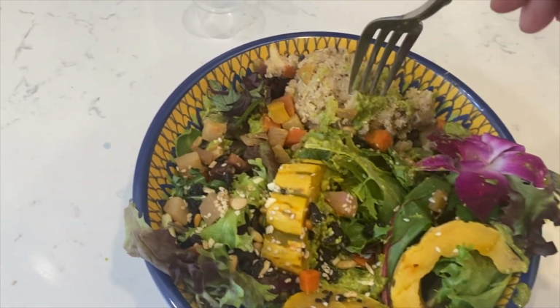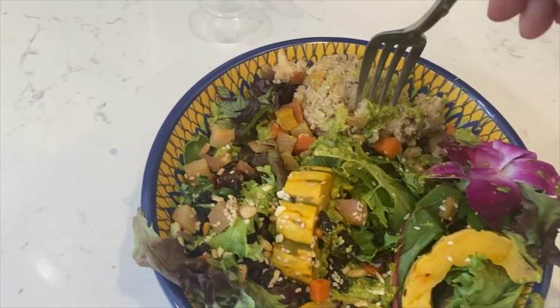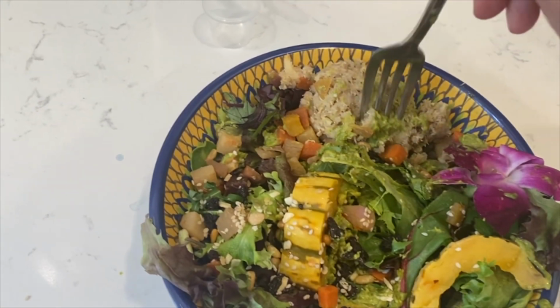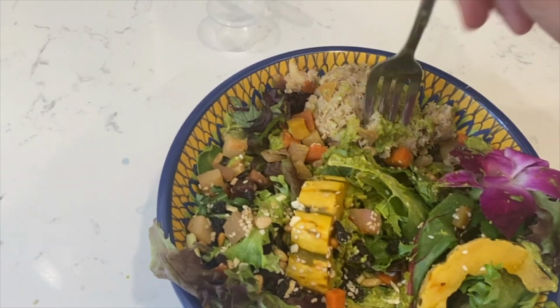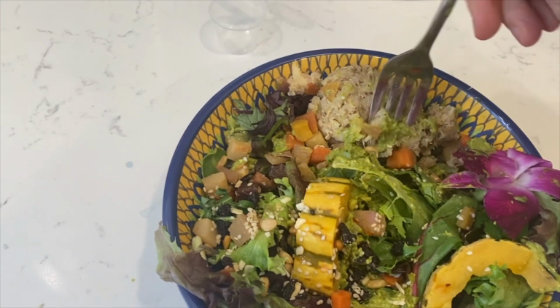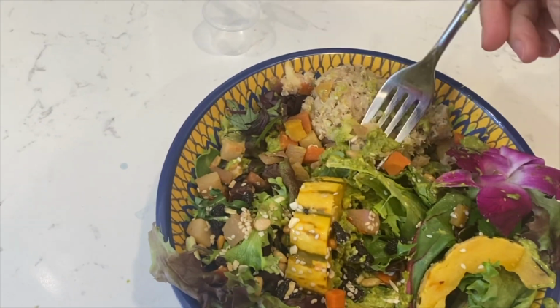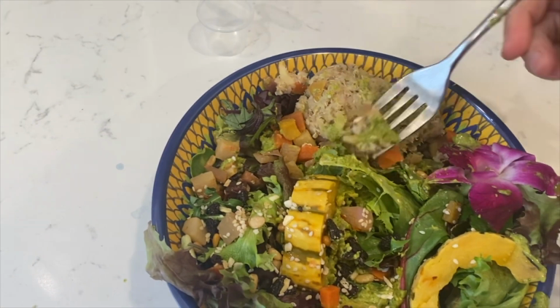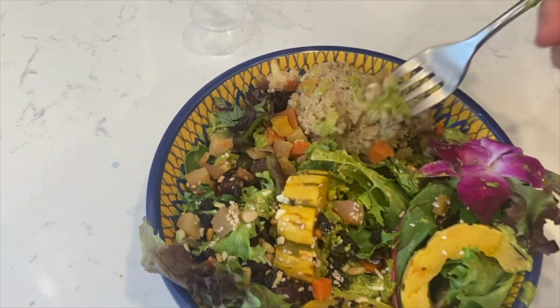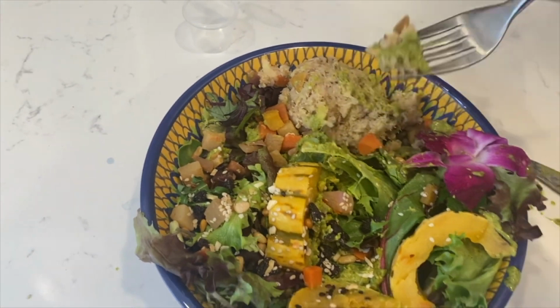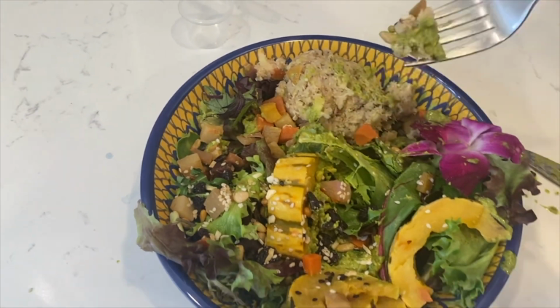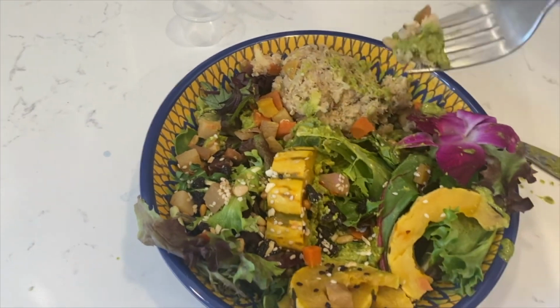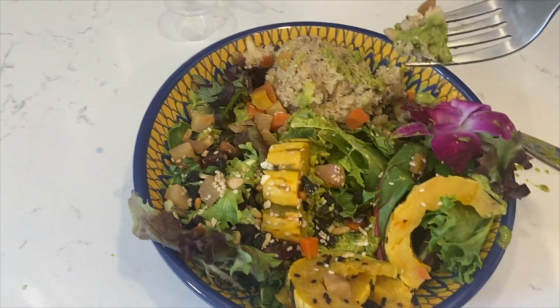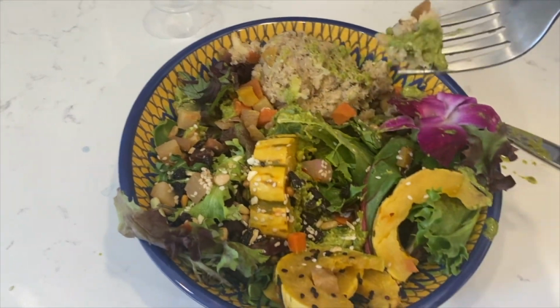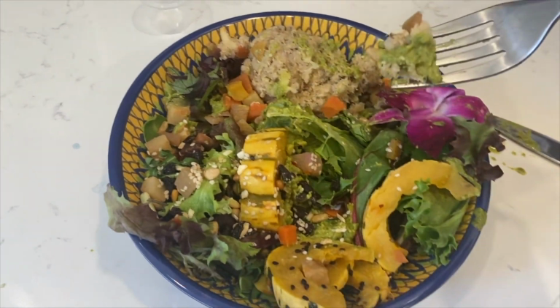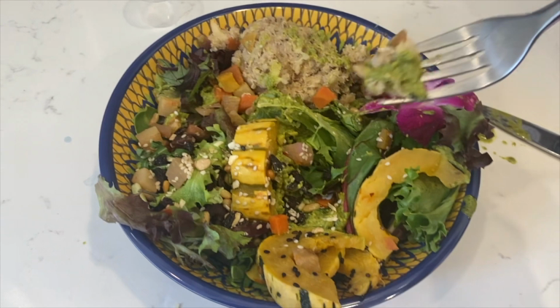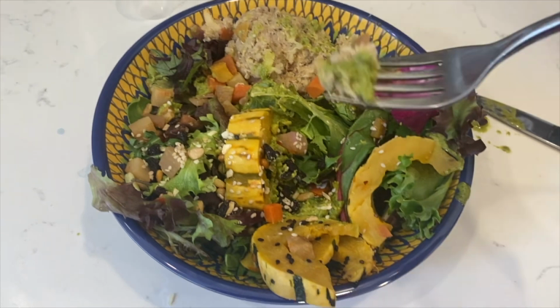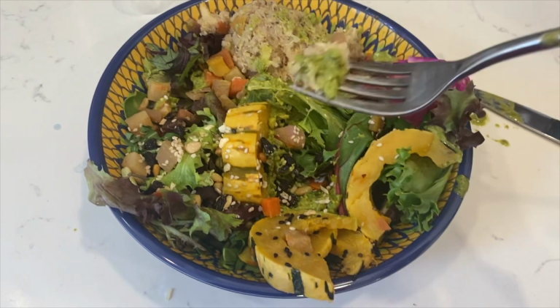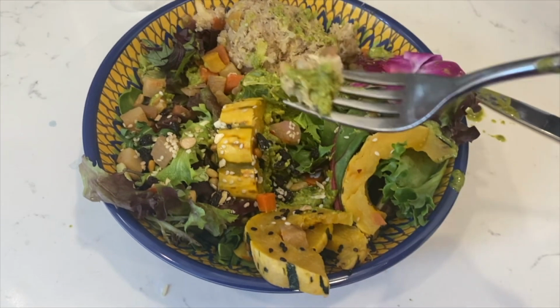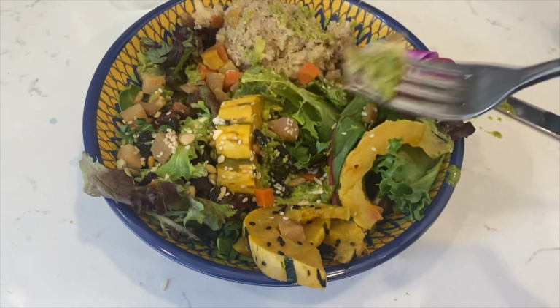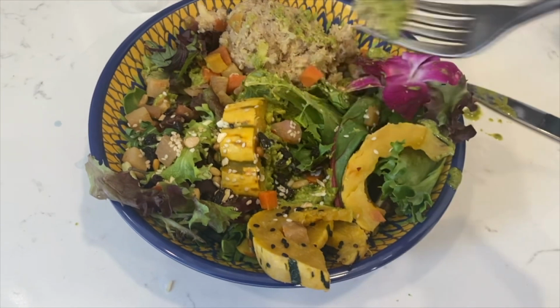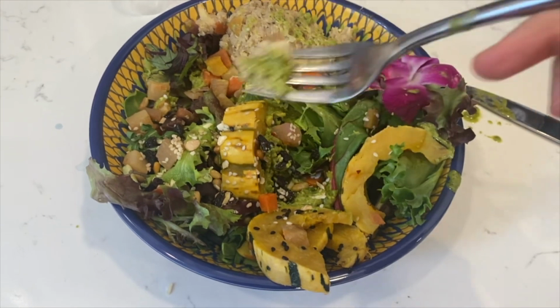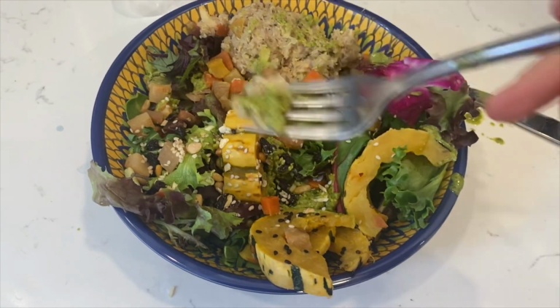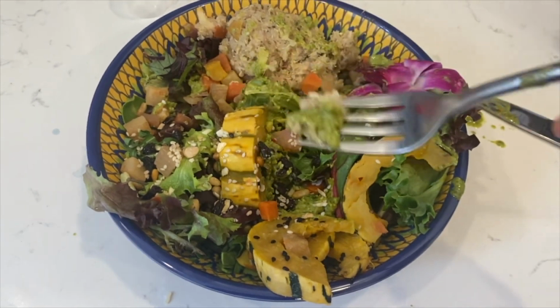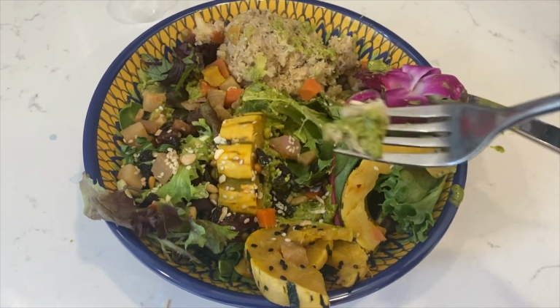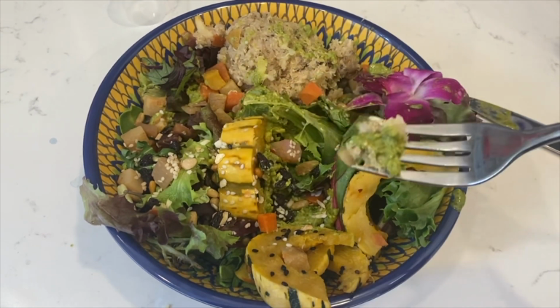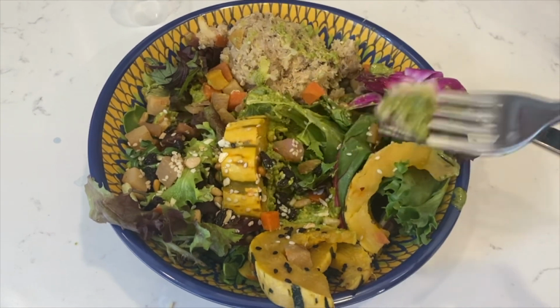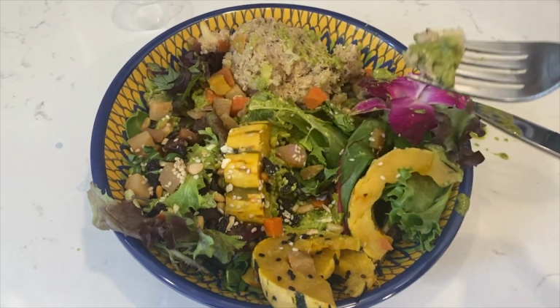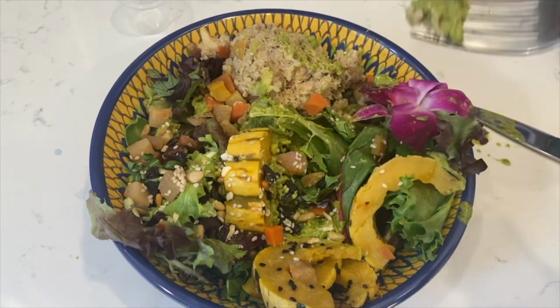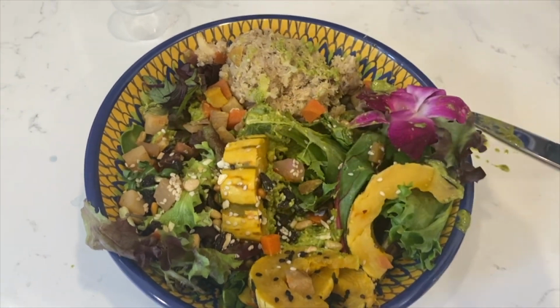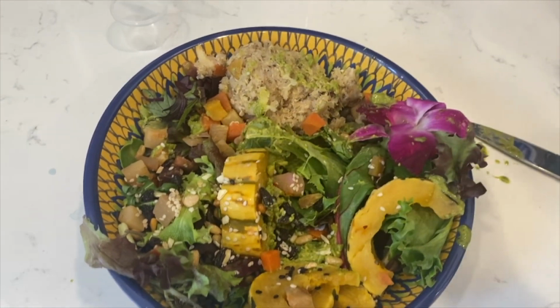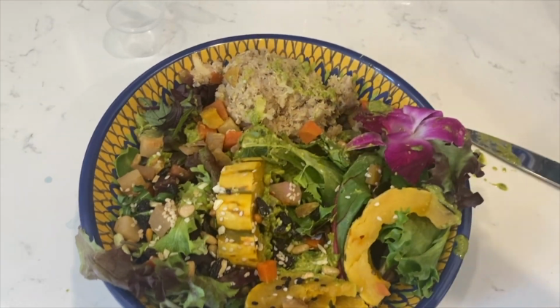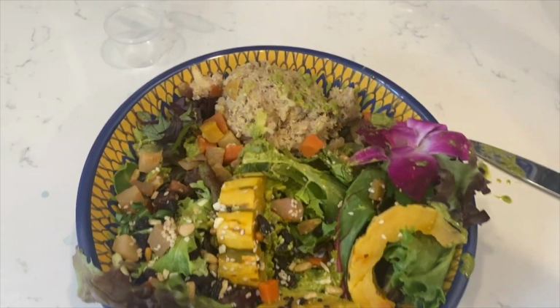I can't believe I only have two more days of meals left after today.